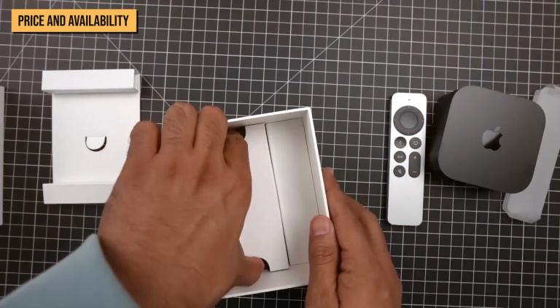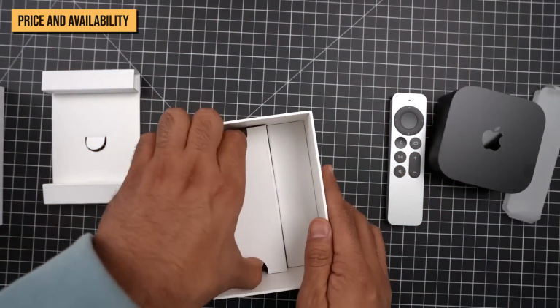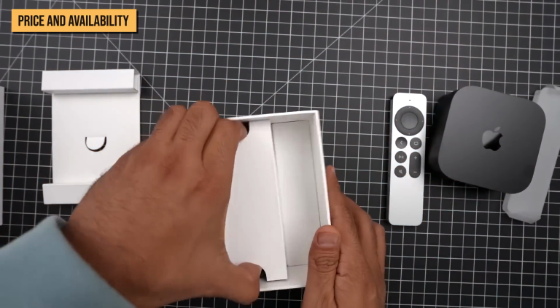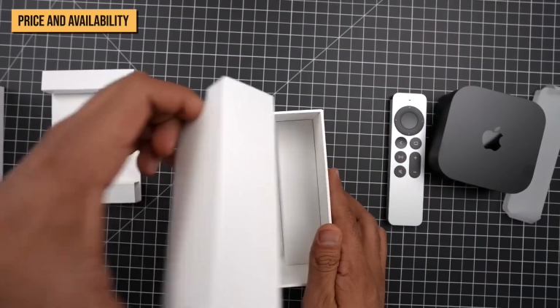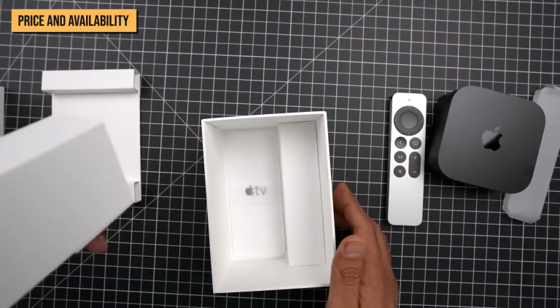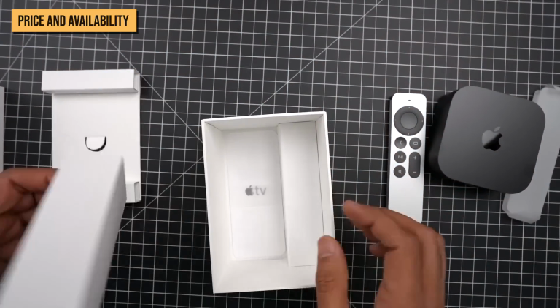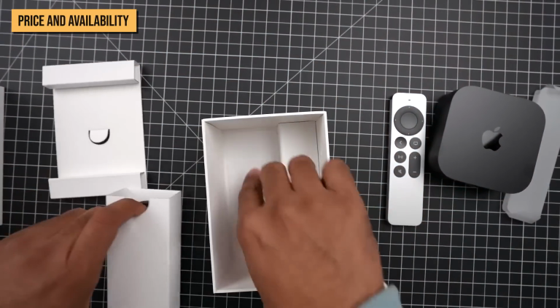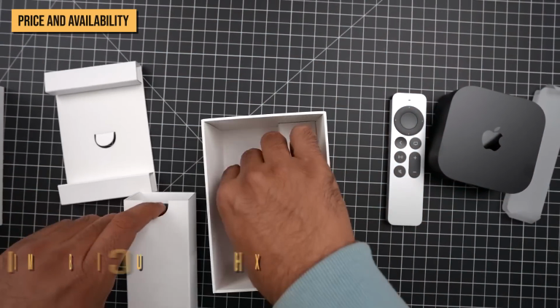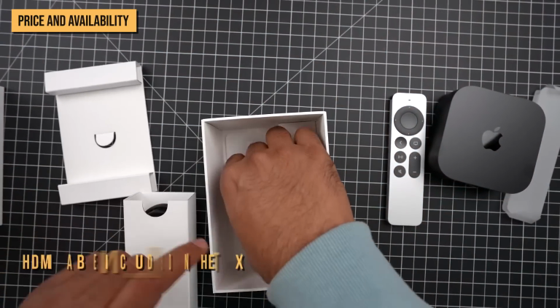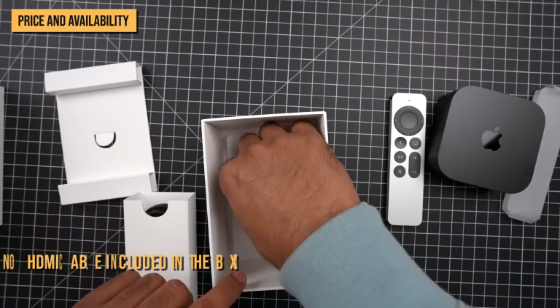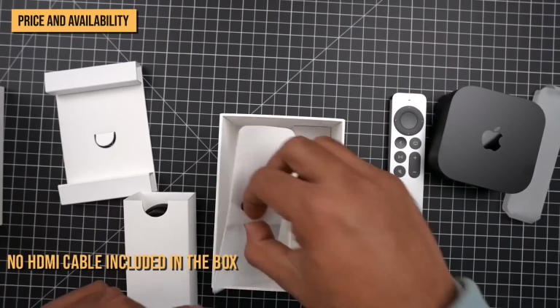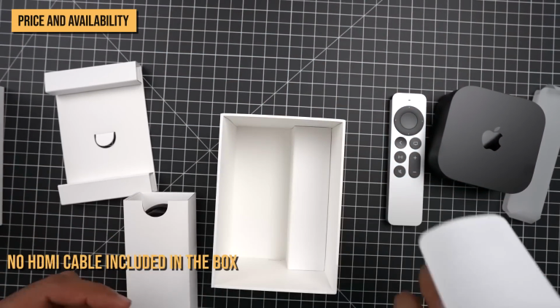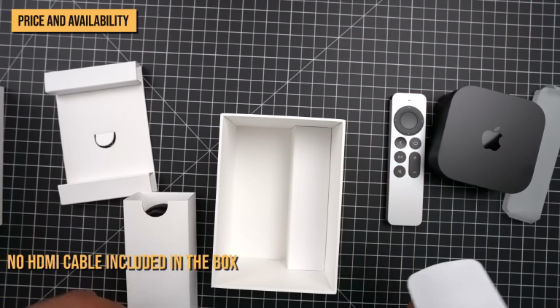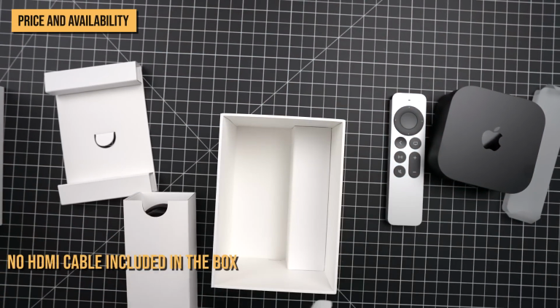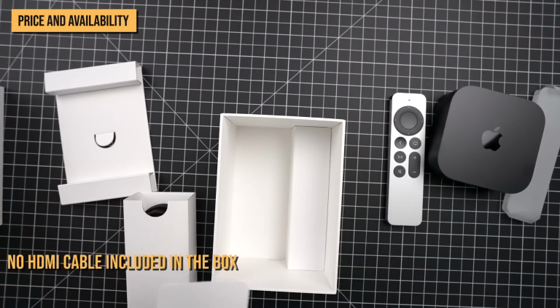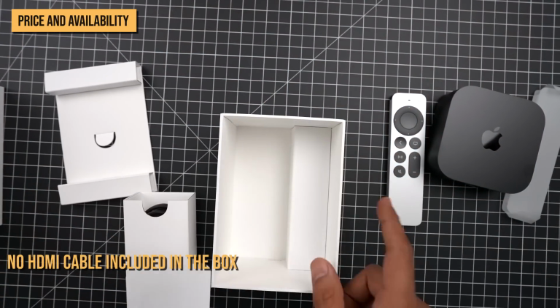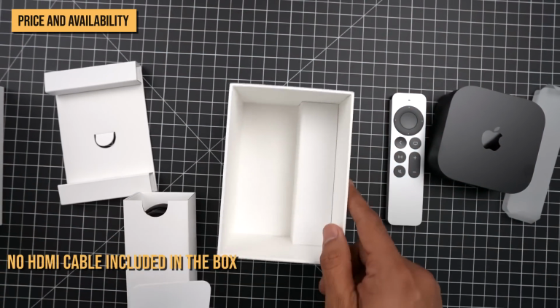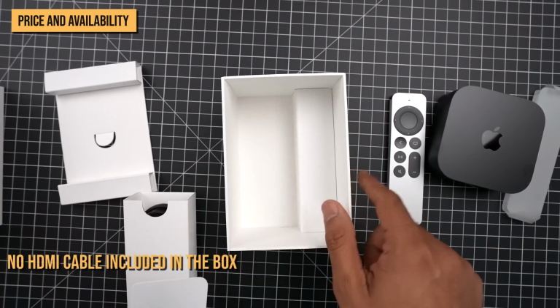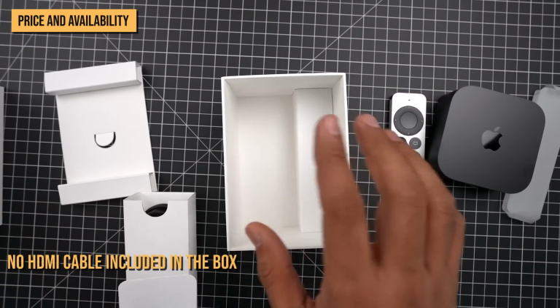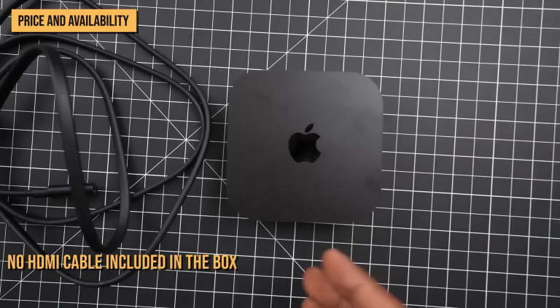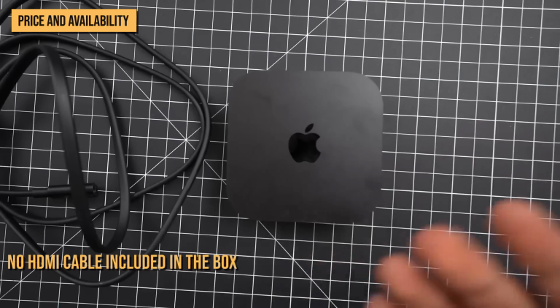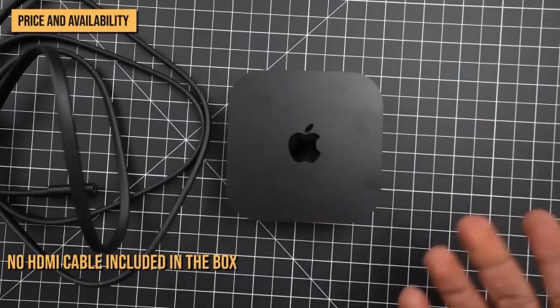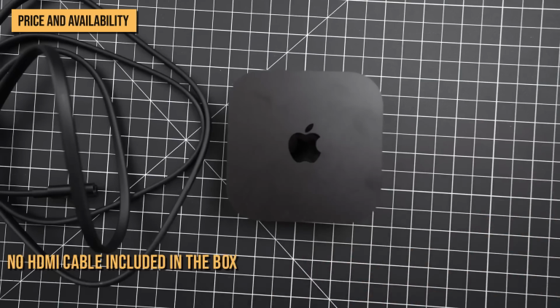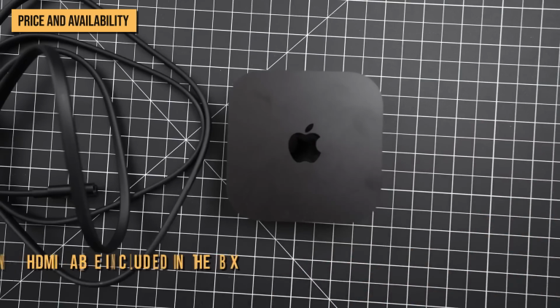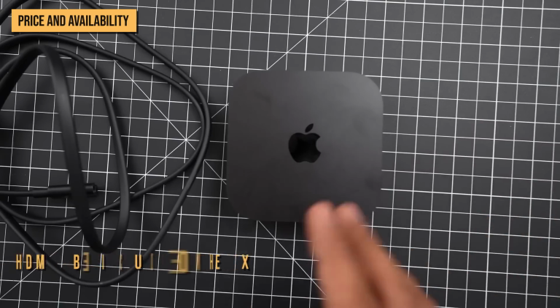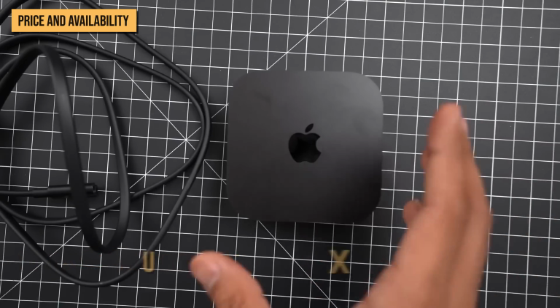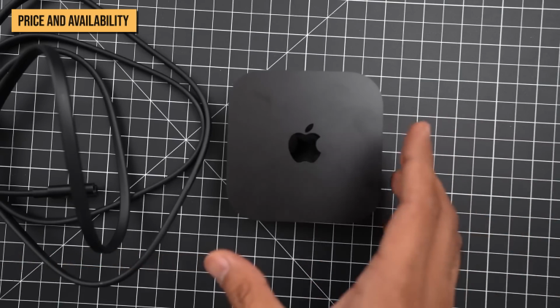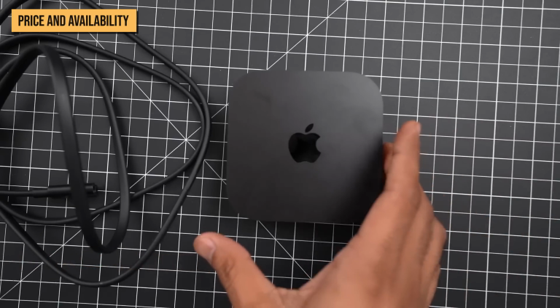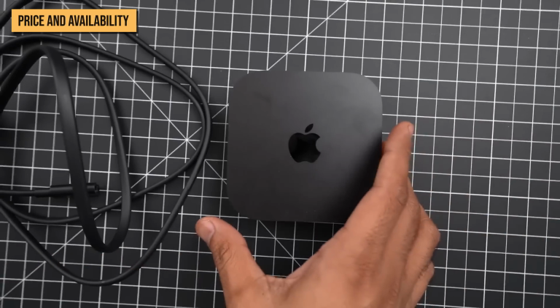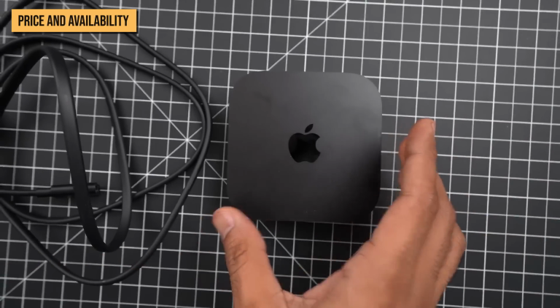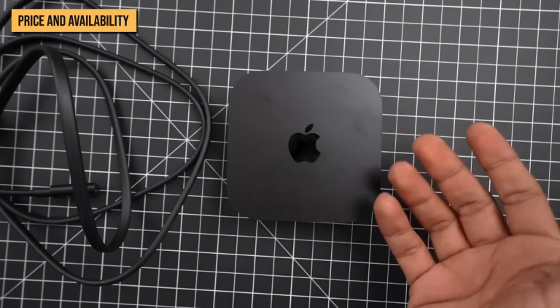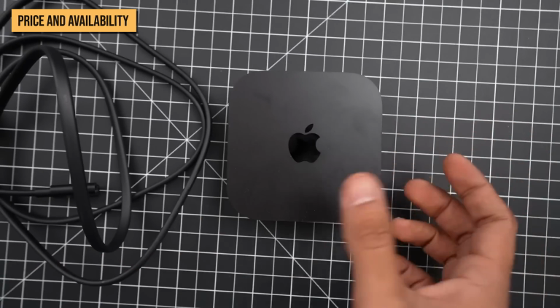I'll get into why the extra cost may still be worth it for many people shortly. It's worth noting, though, that there is no HDMI cable included in the box — something you might want to take into consideration when budgeting.